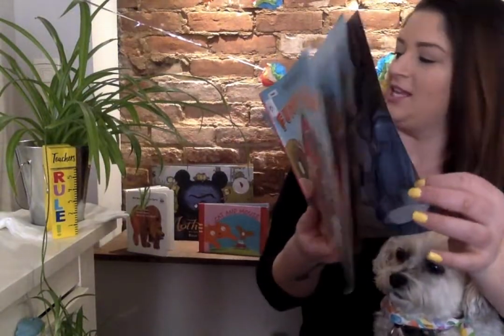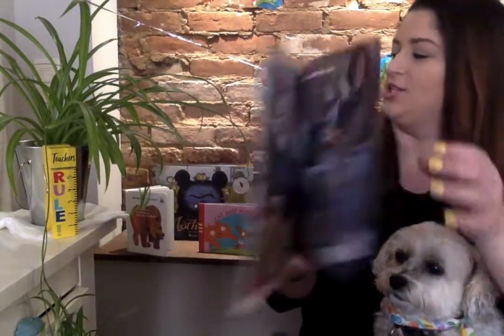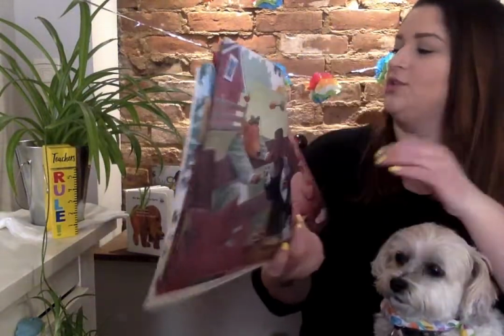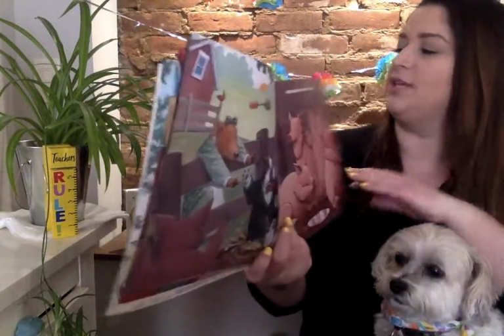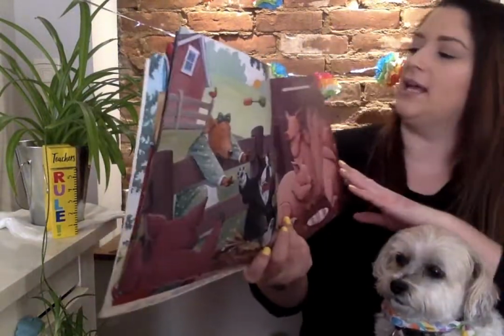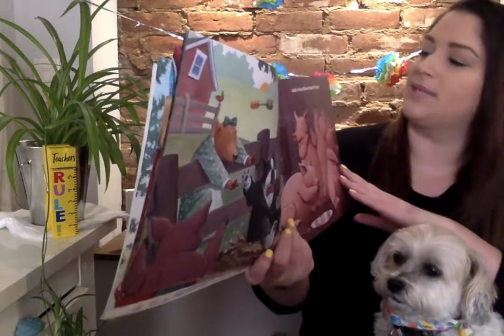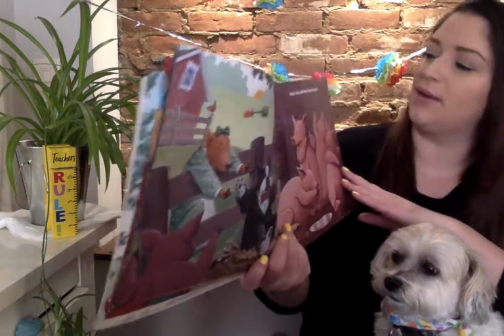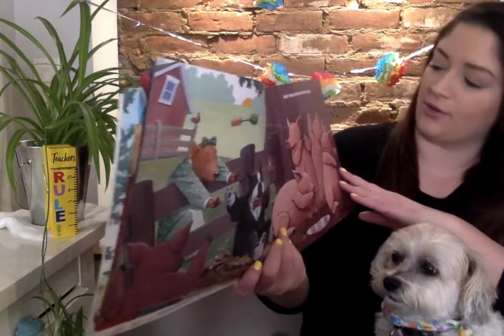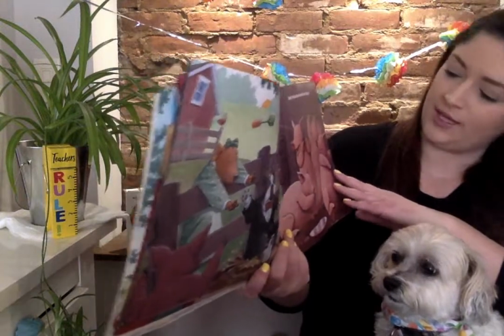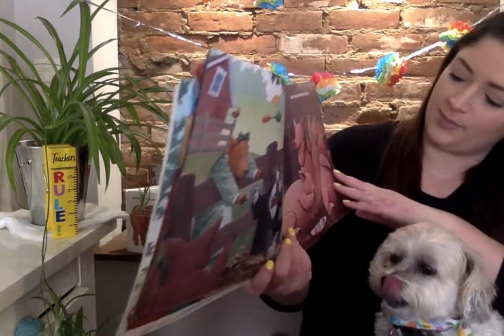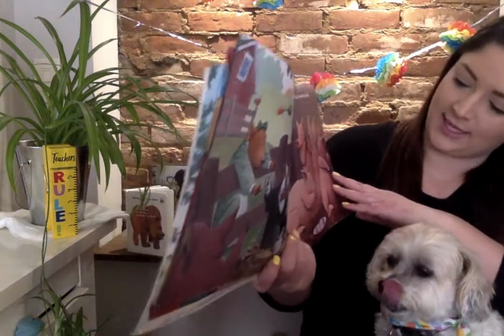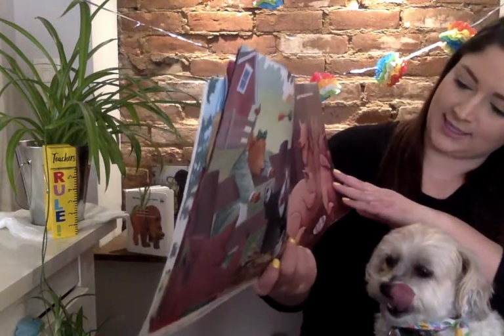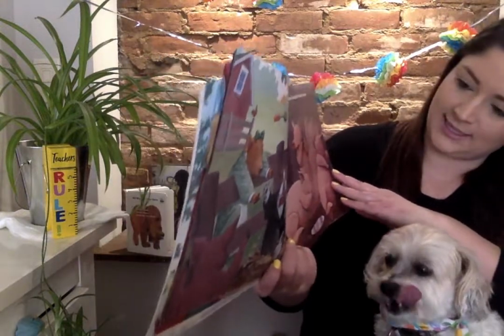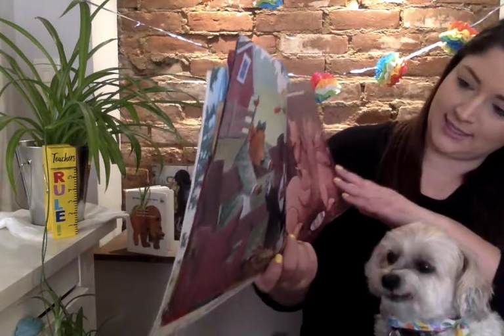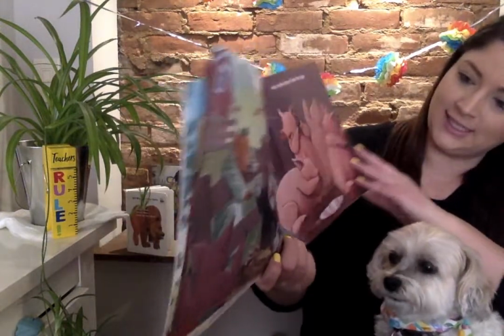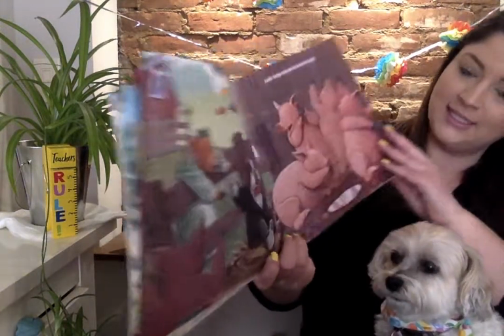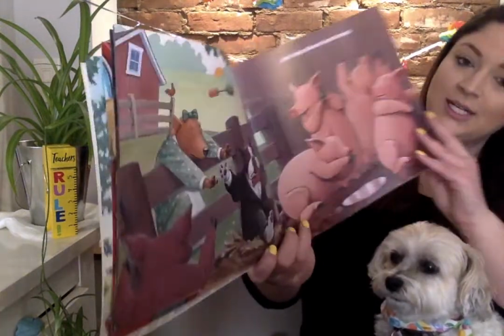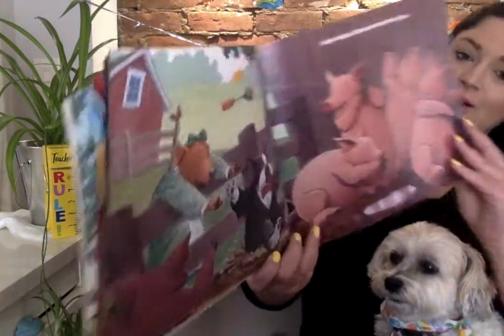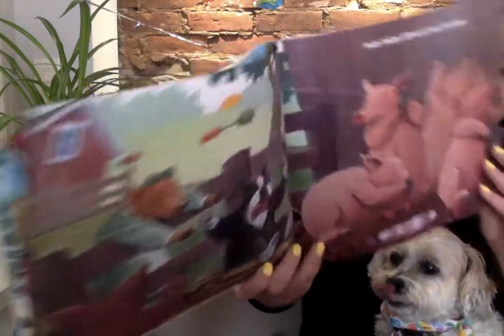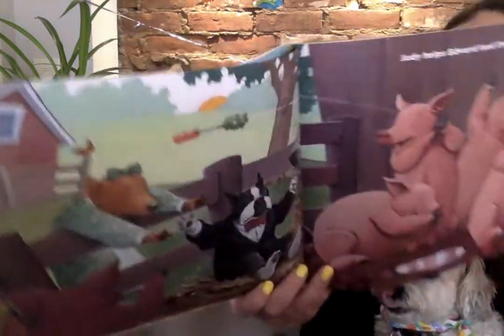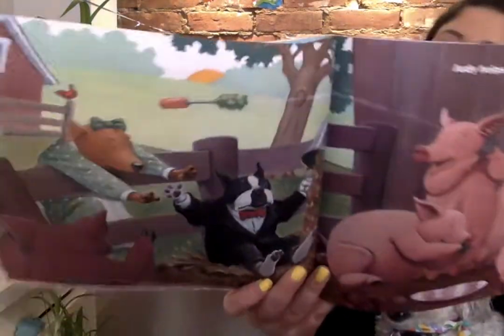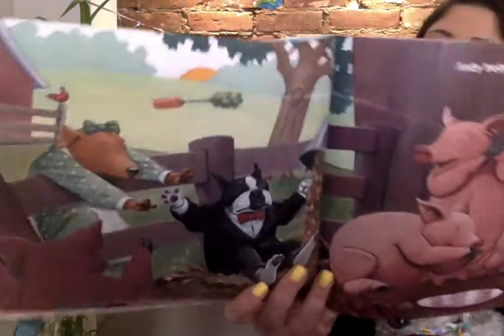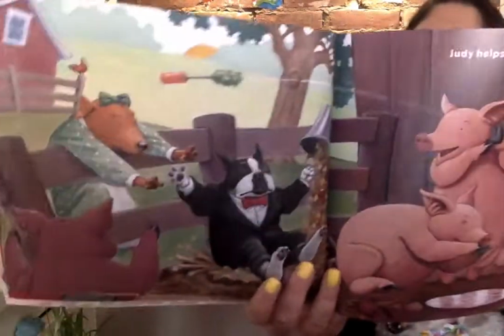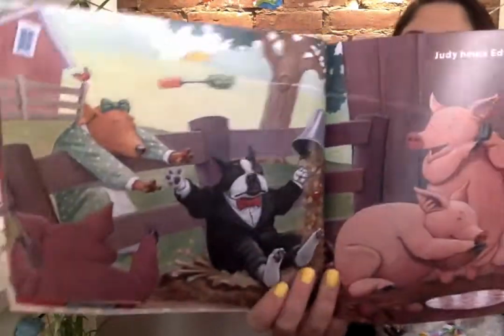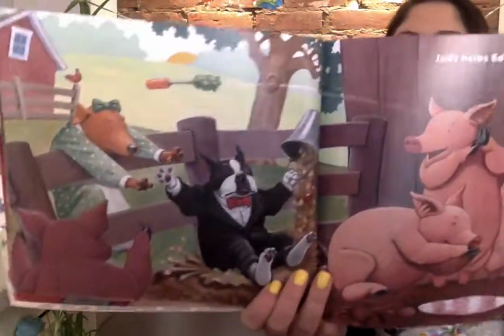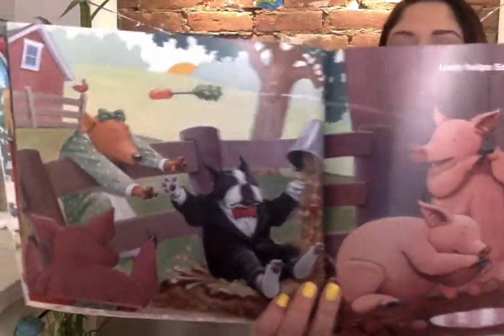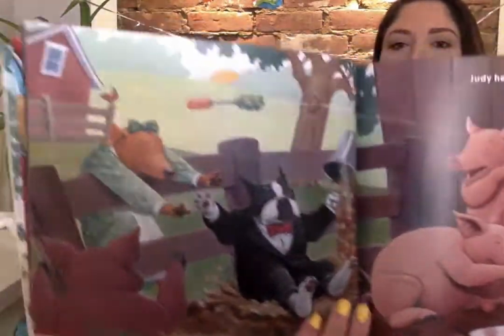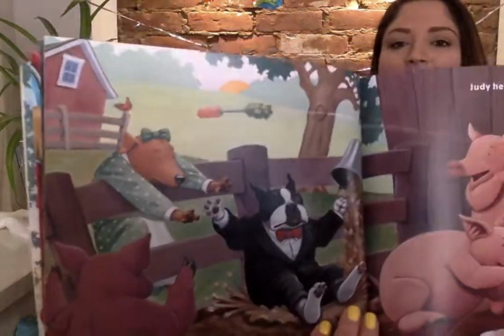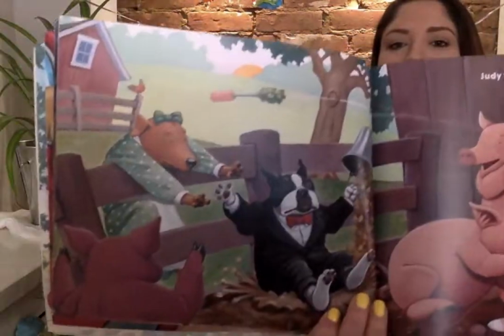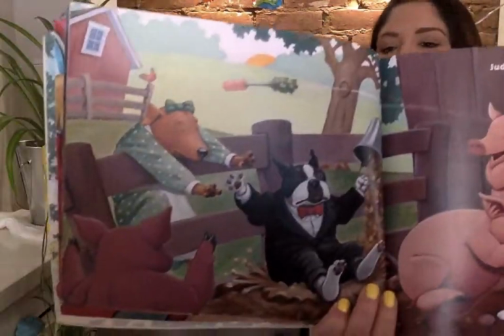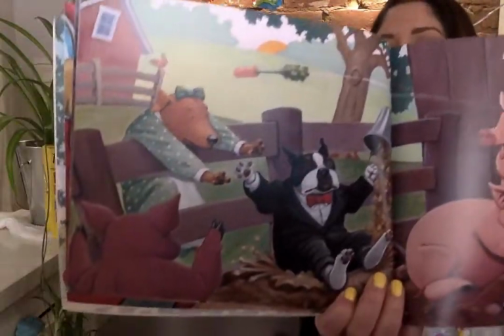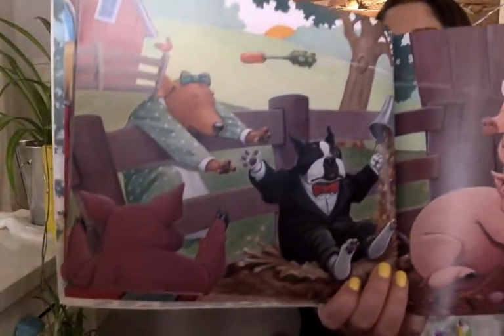Judy helps Edward feed the pigs. Oh no! Edward fell.